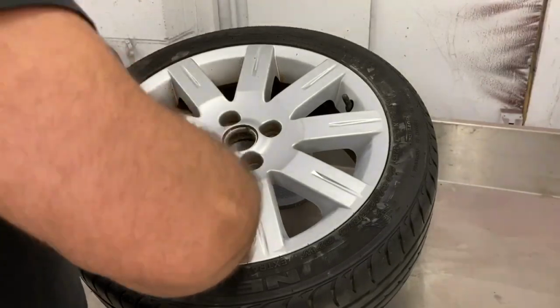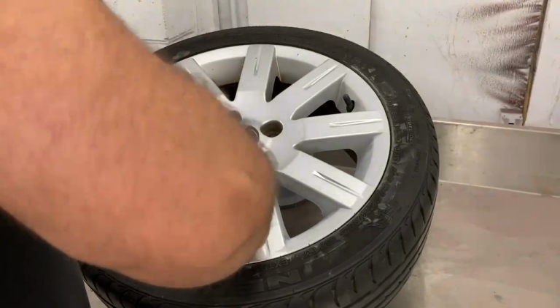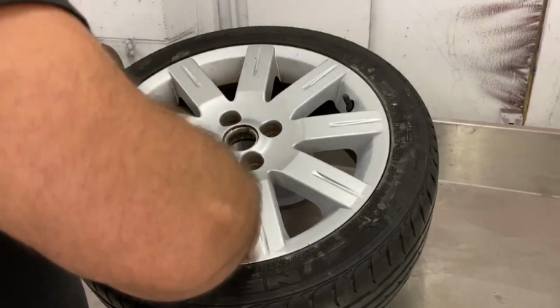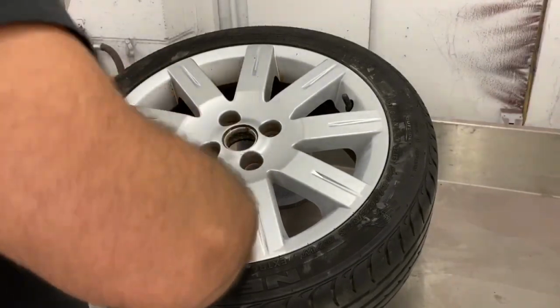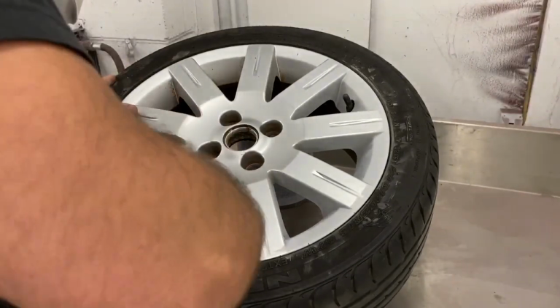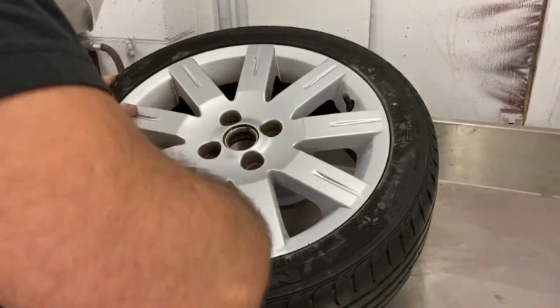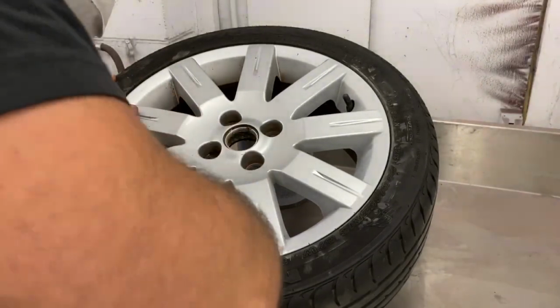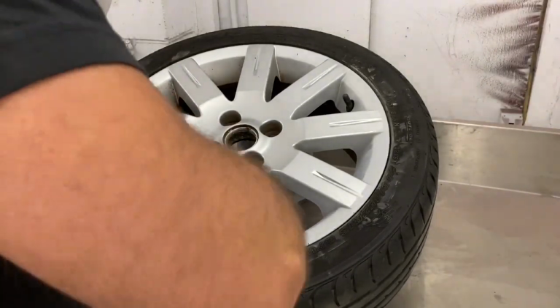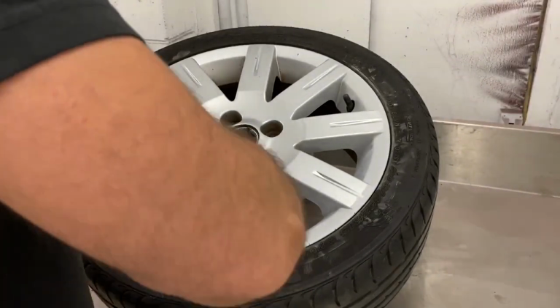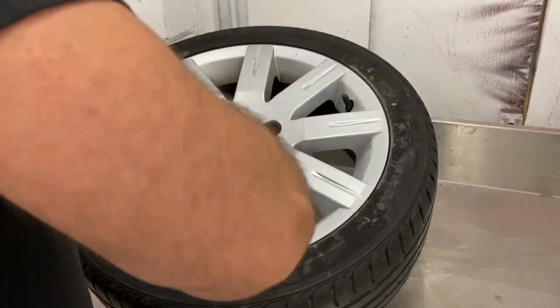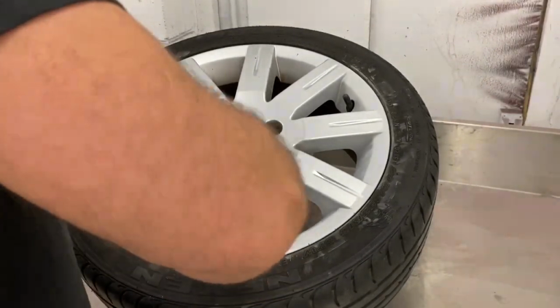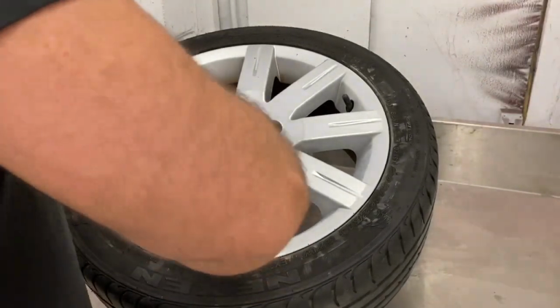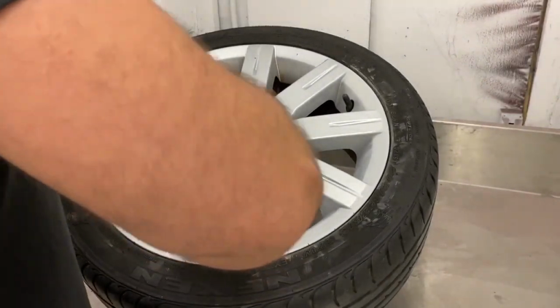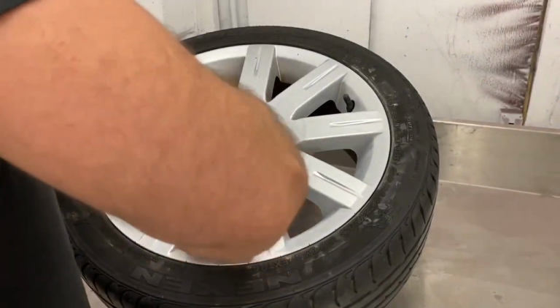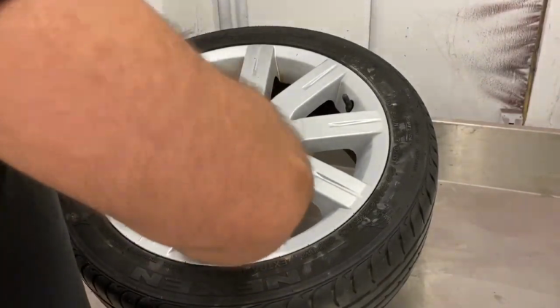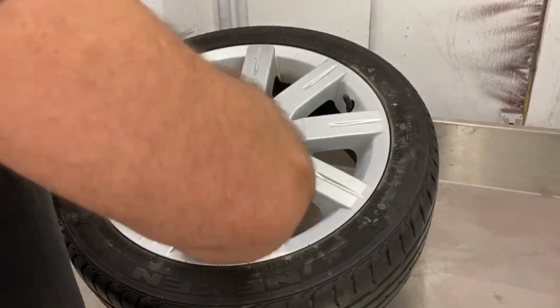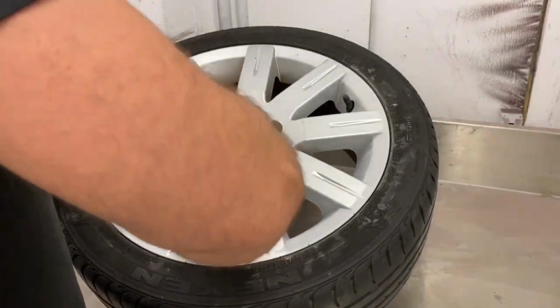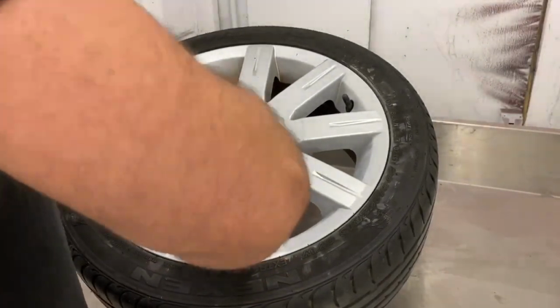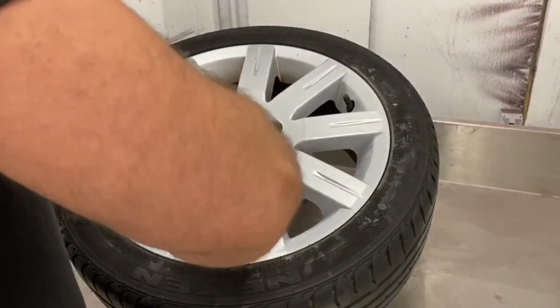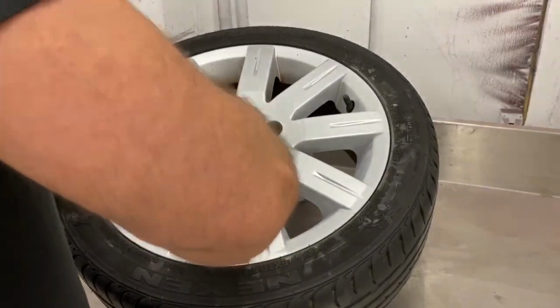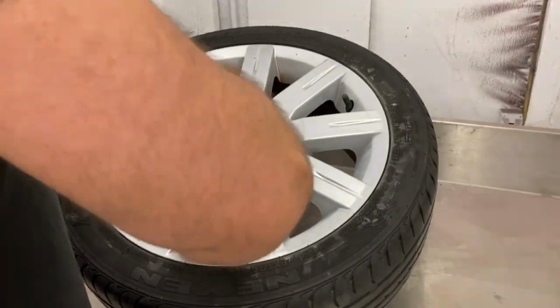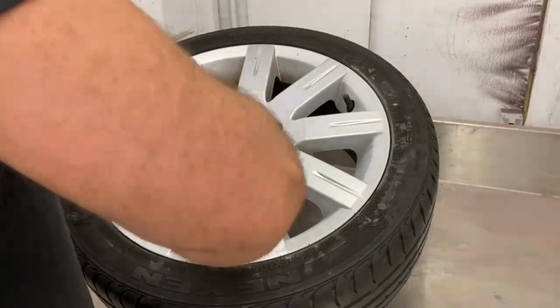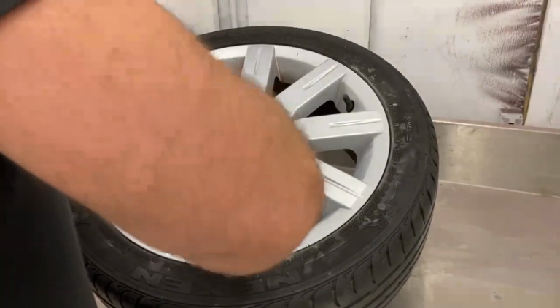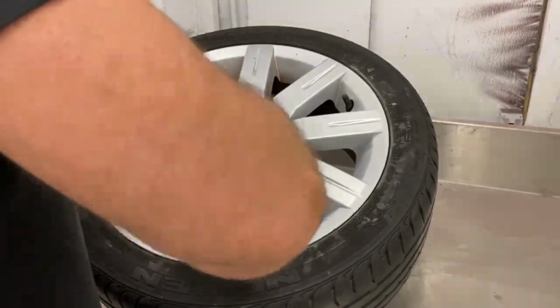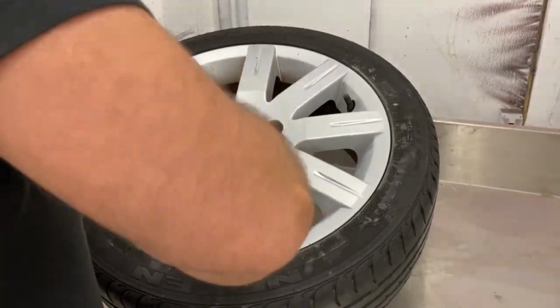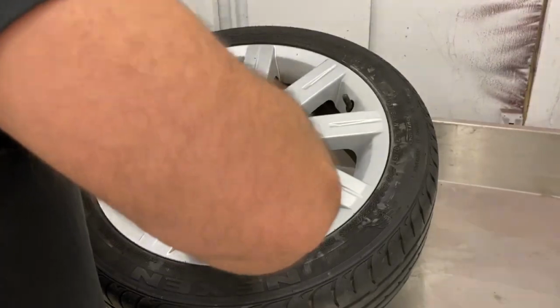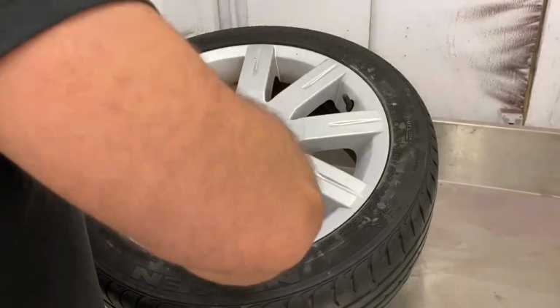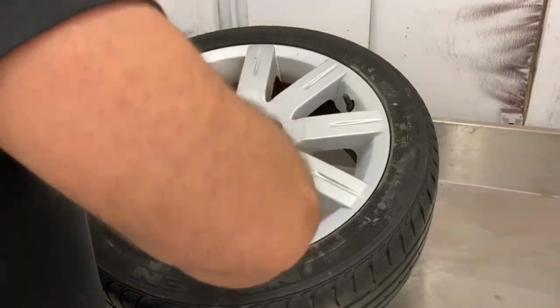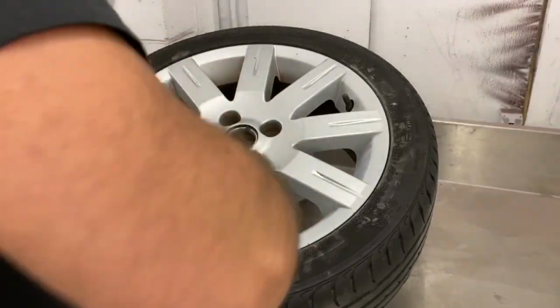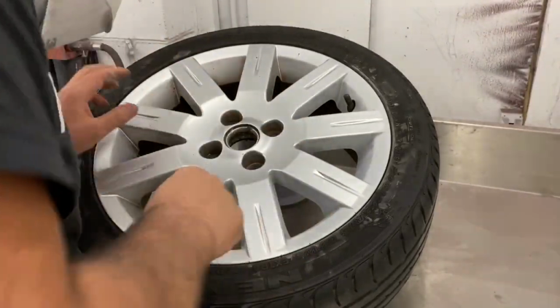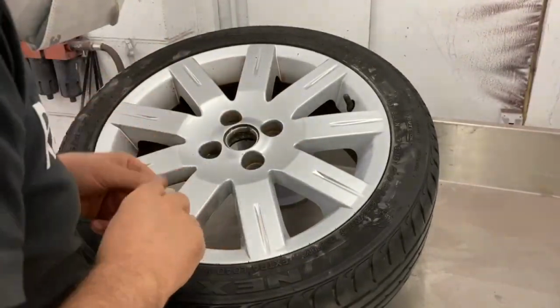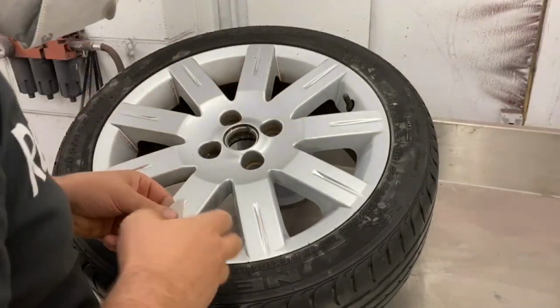If these wheels were all corroded before I started, I would have sandblasted them first before doing this process.